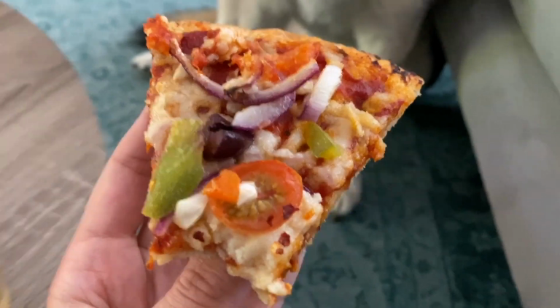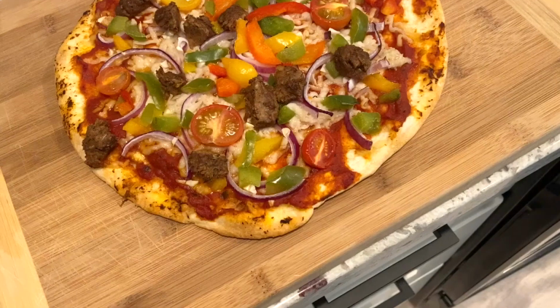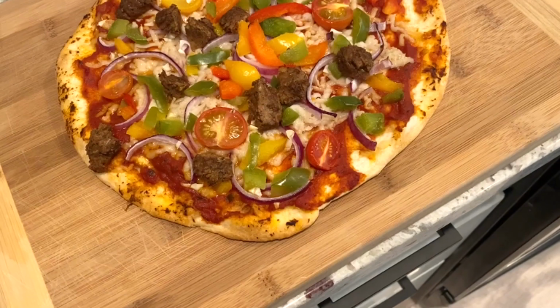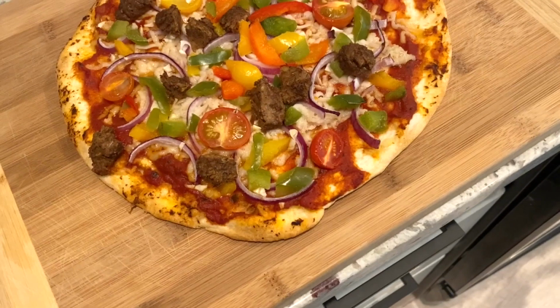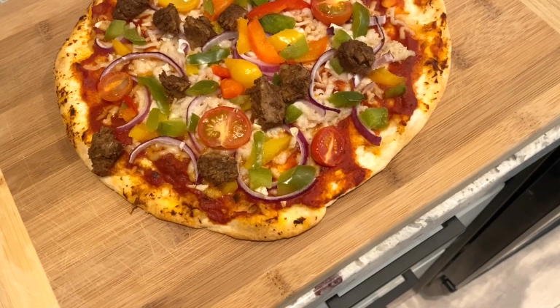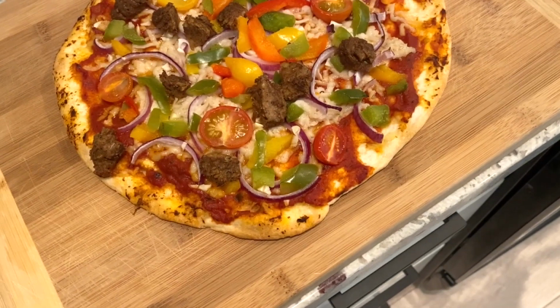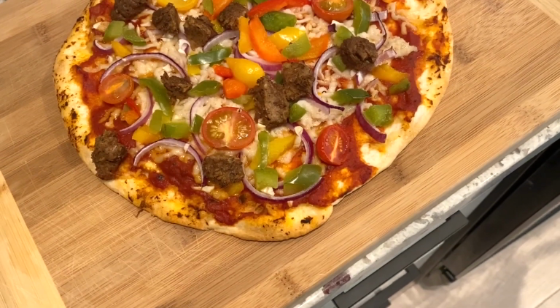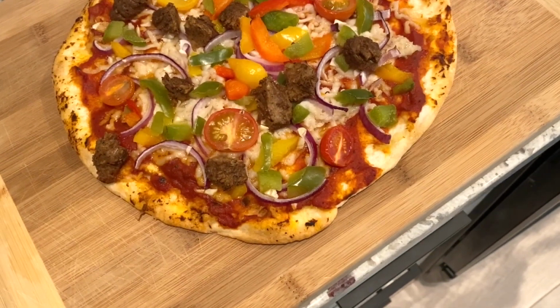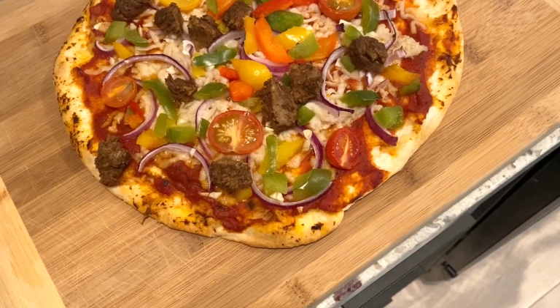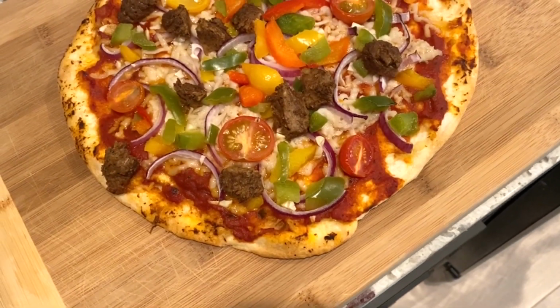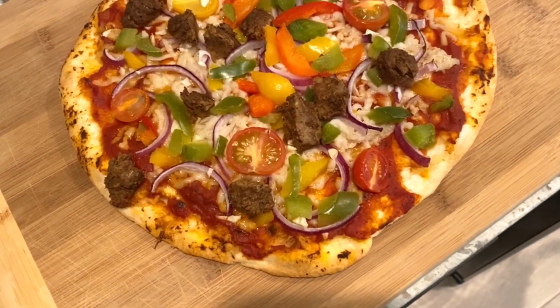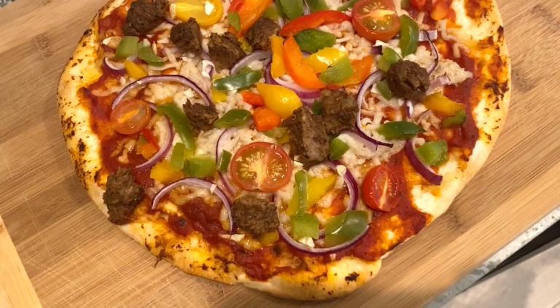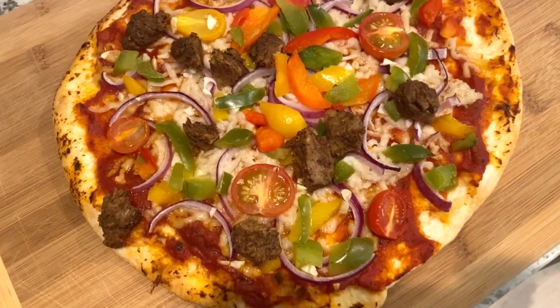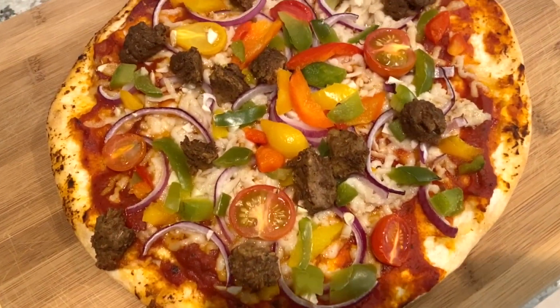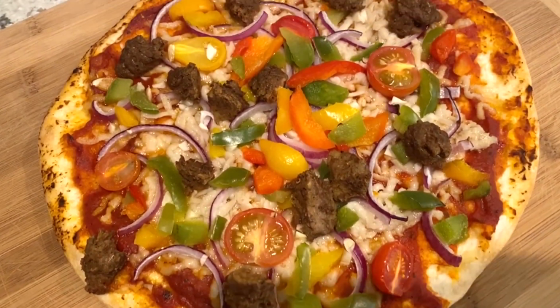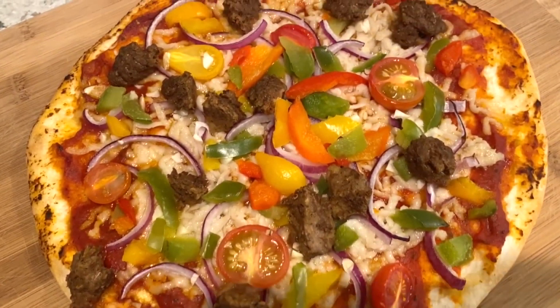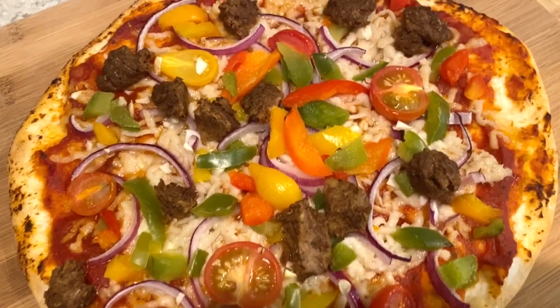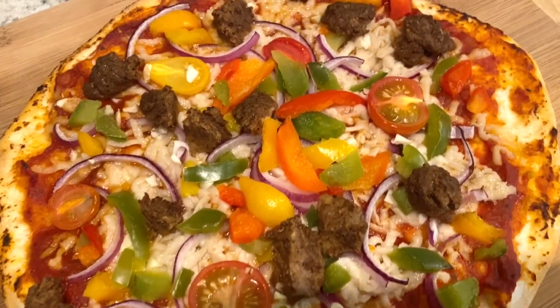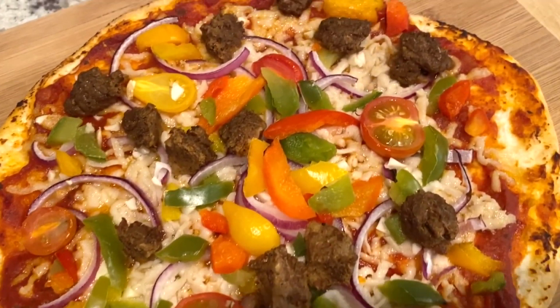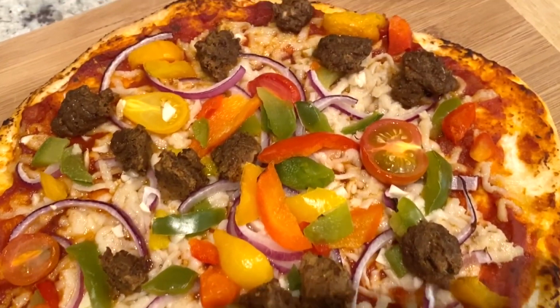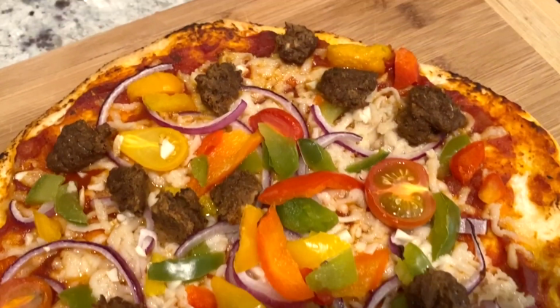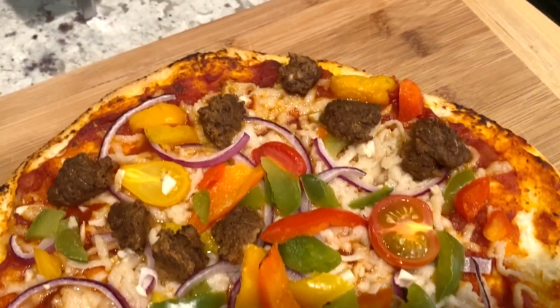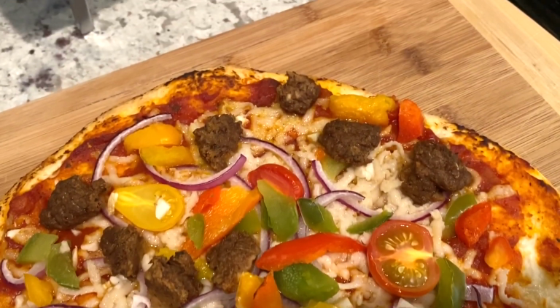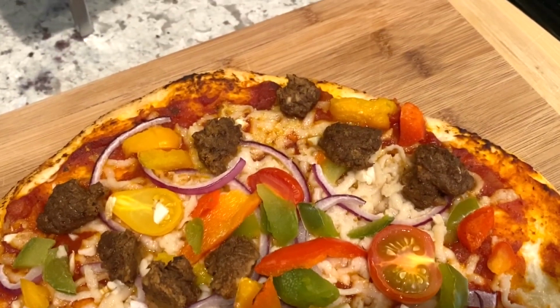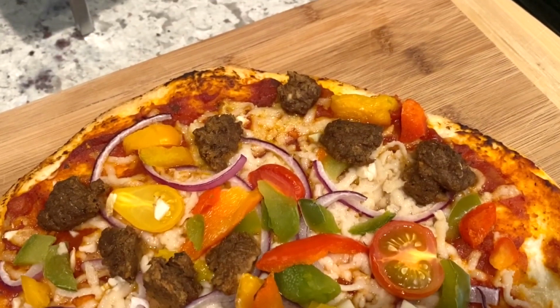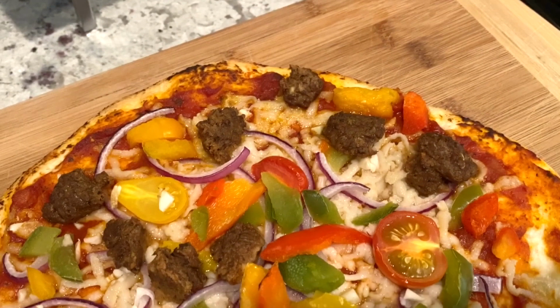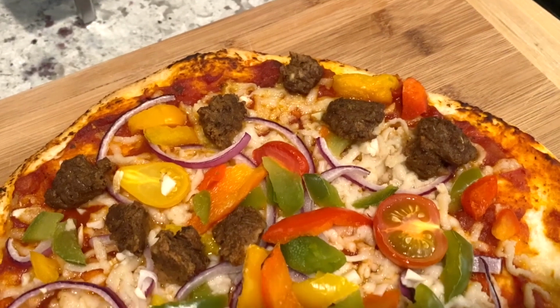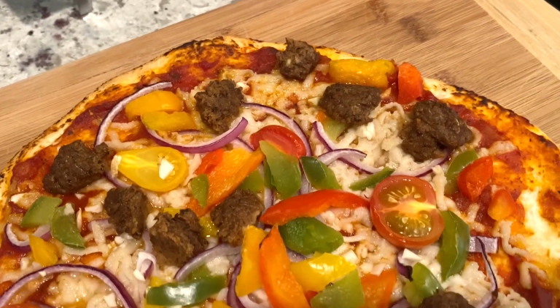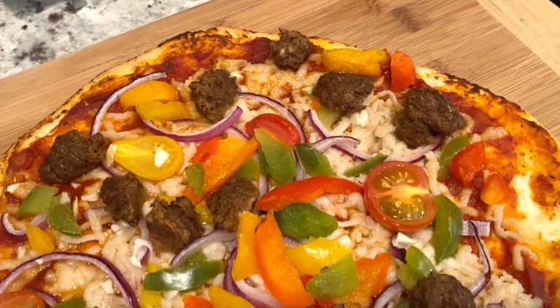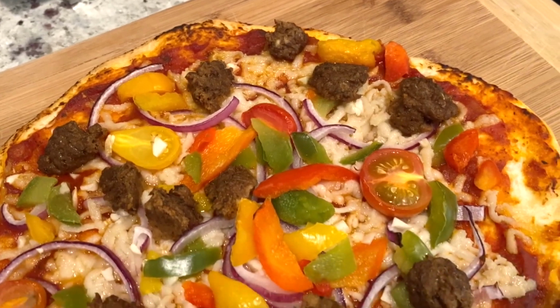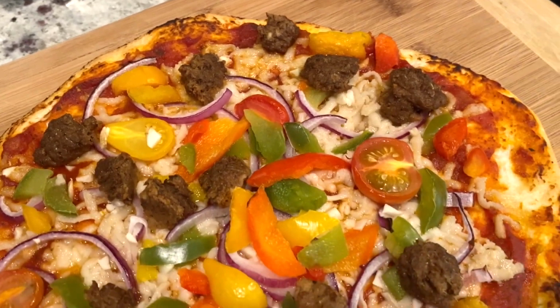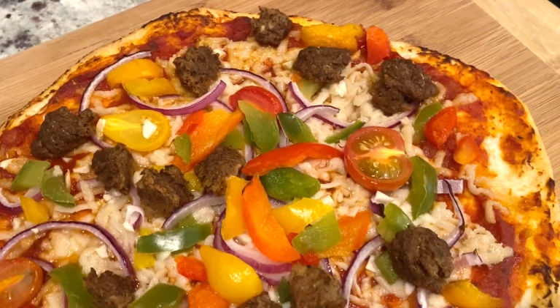I made two pizzas — one for me and one for my hubby. On my hubby's I put Gardein meatballs, chopped up, and they were really good.